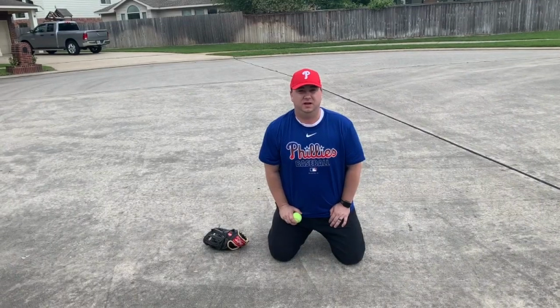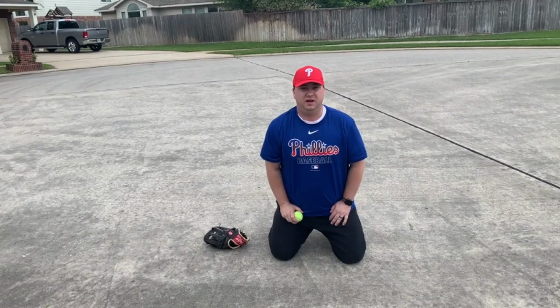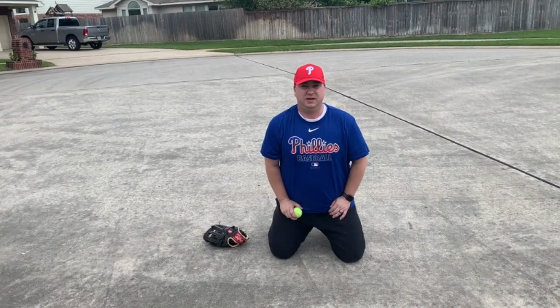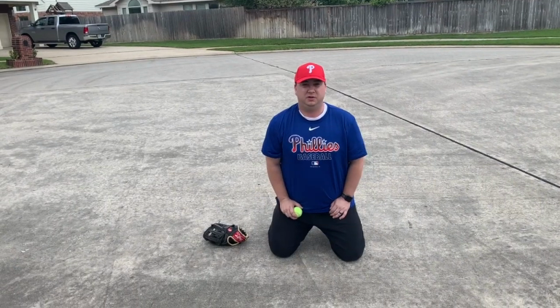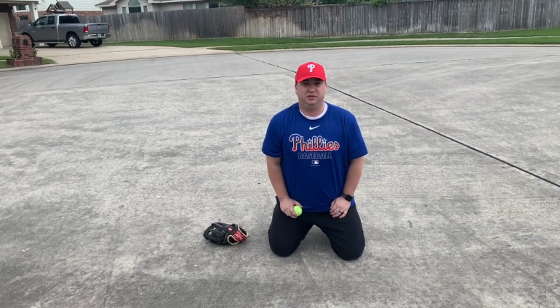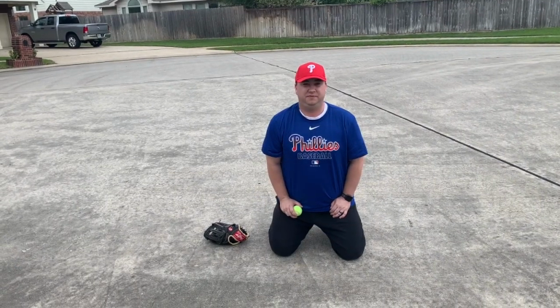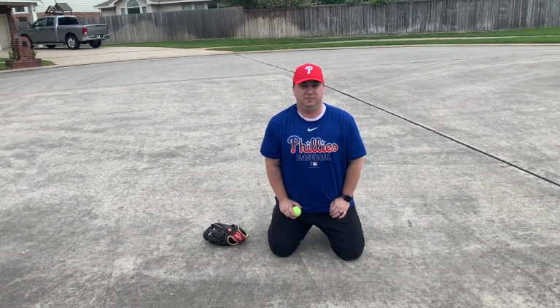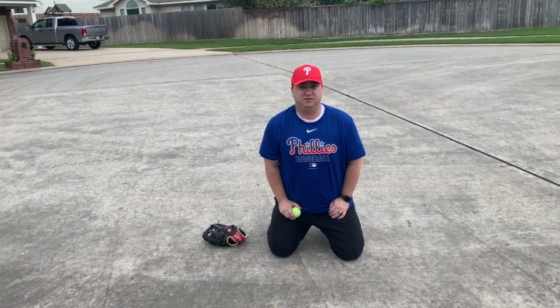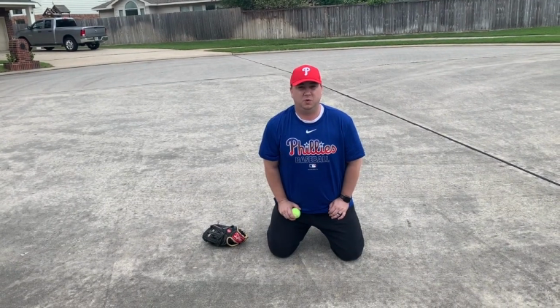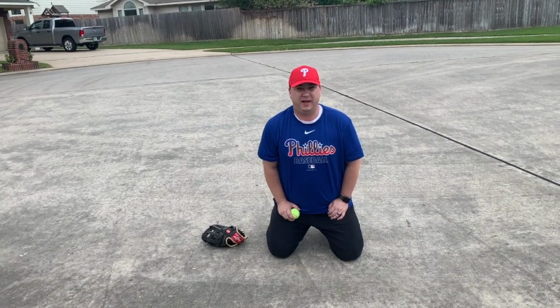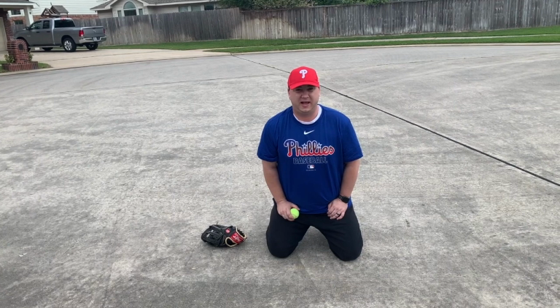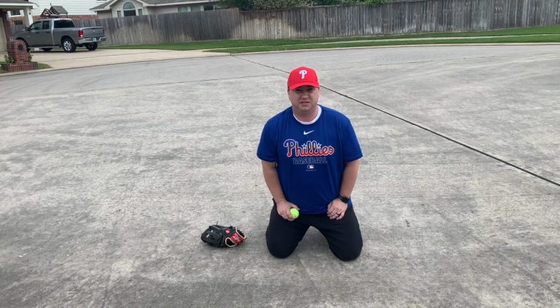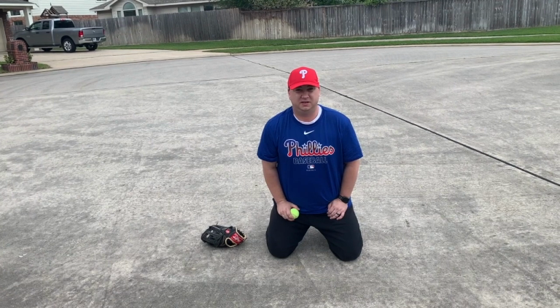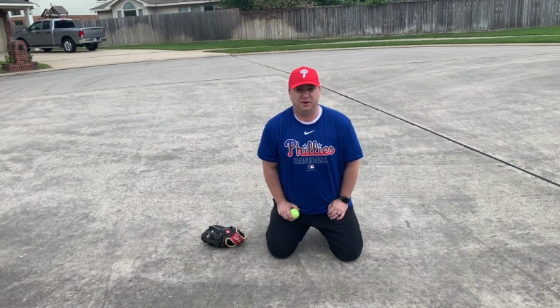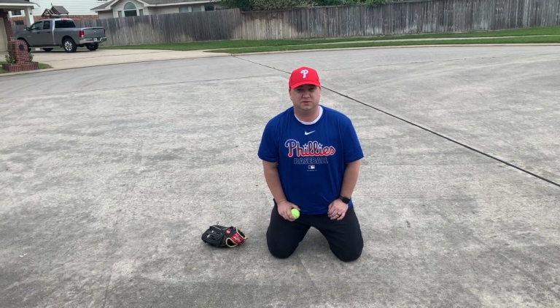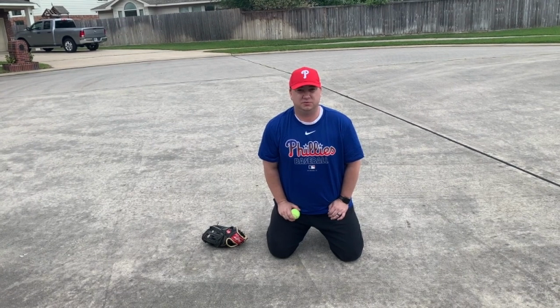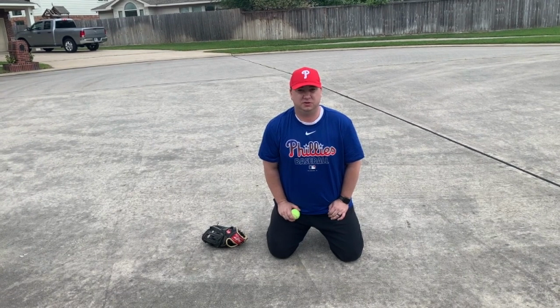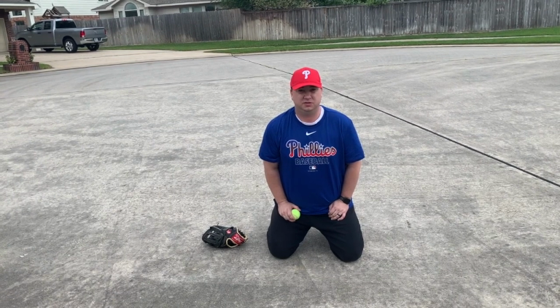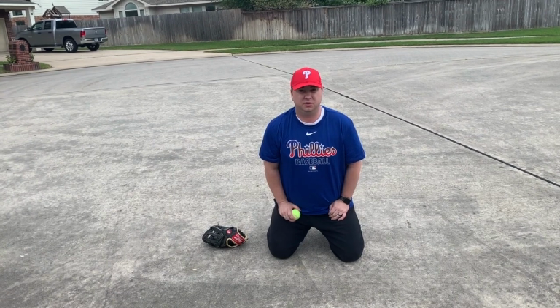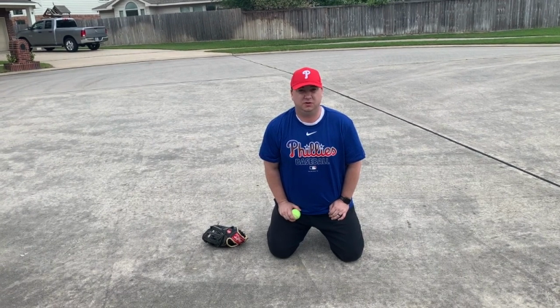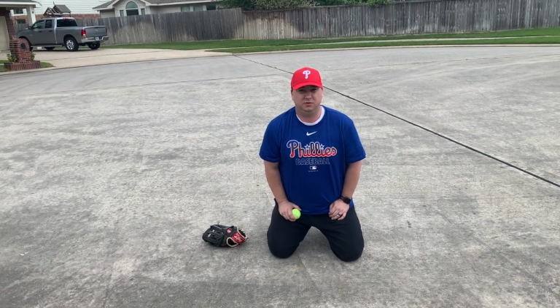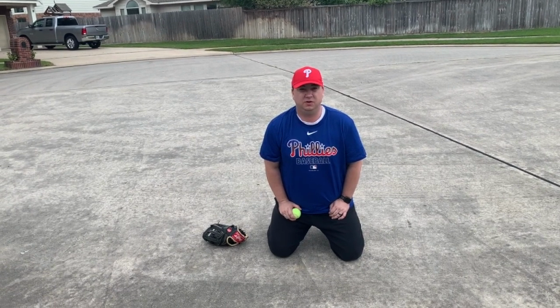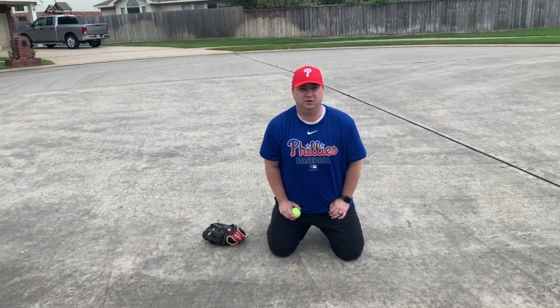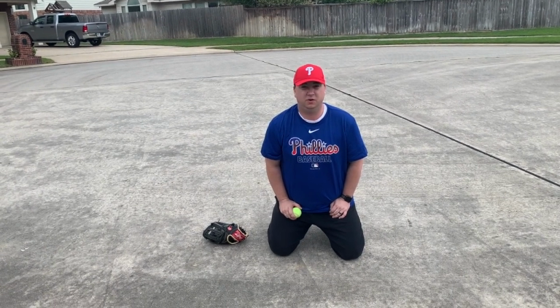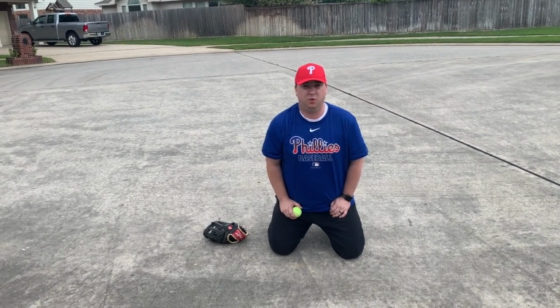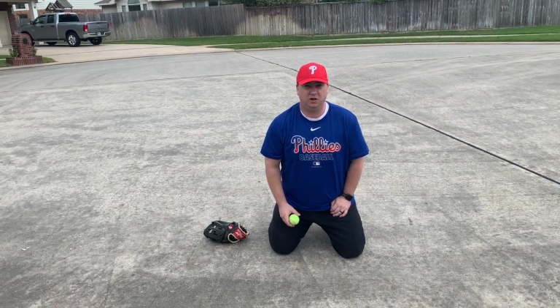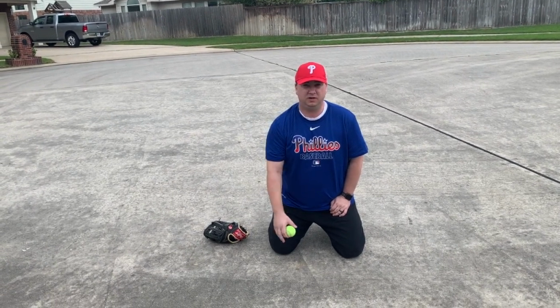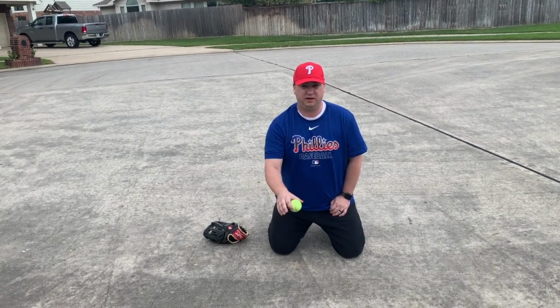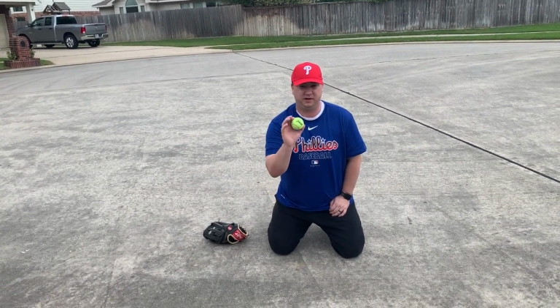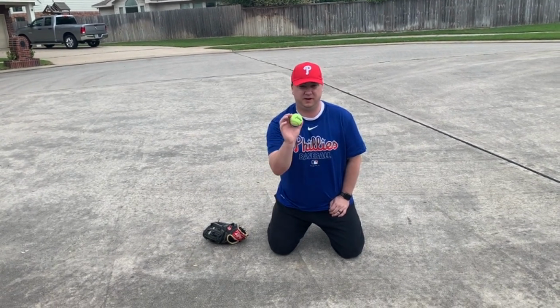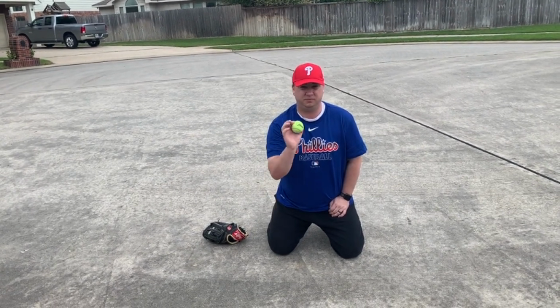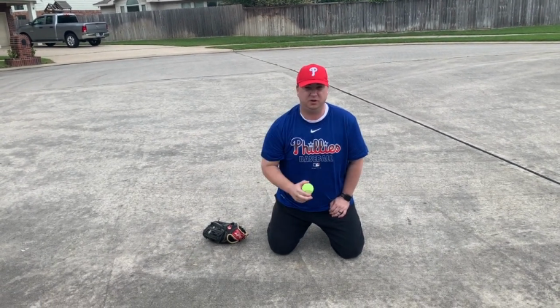Hi Tombaugh Little League families. We're back at you today with some drills that you can do using a wall and a tennis ball.